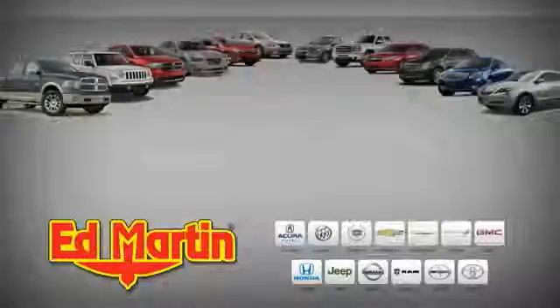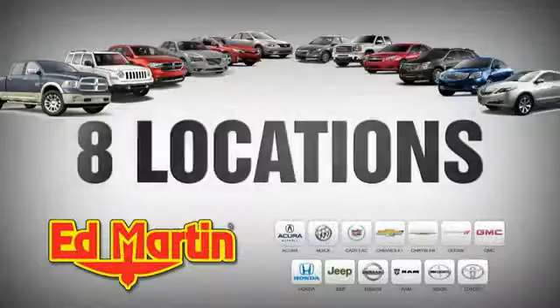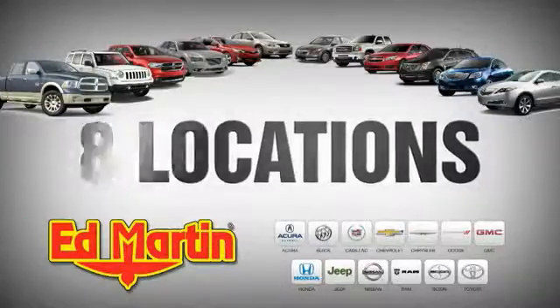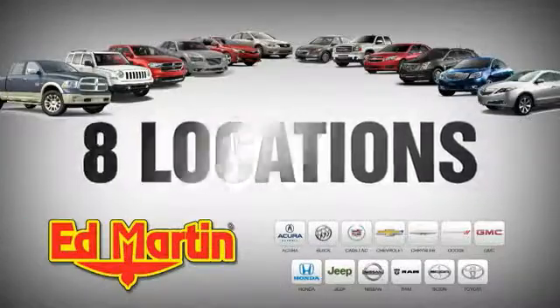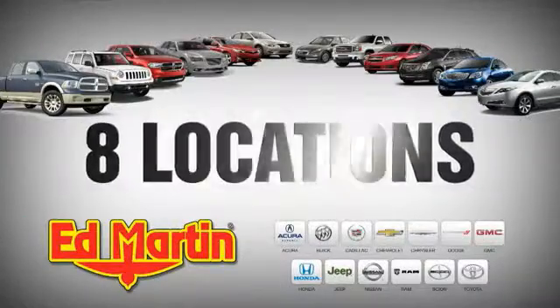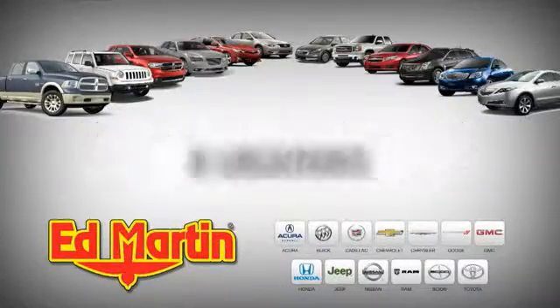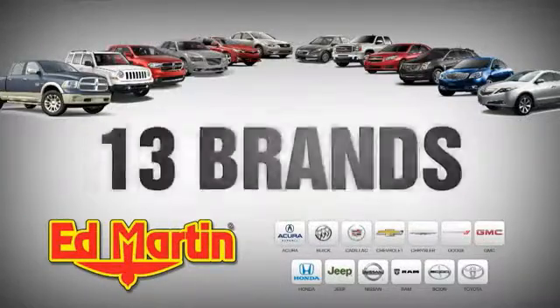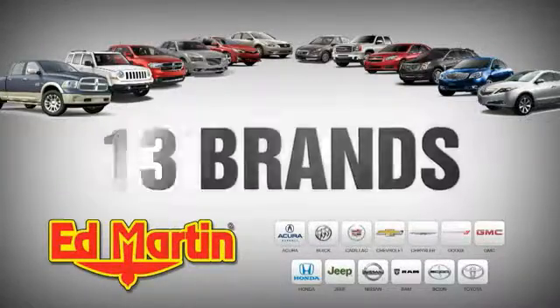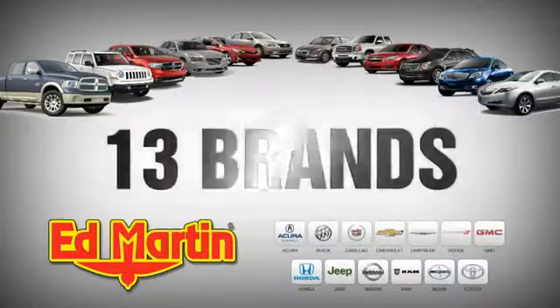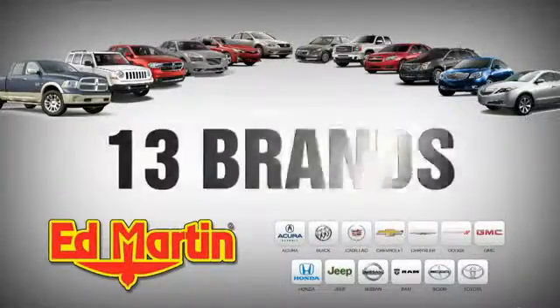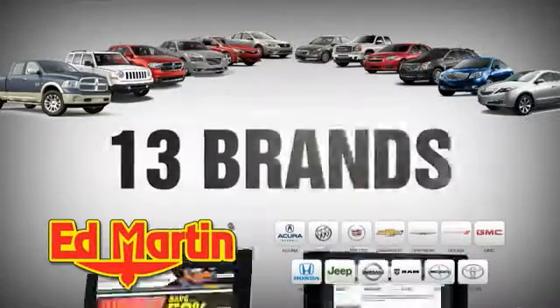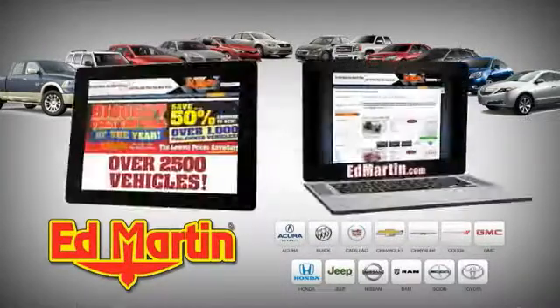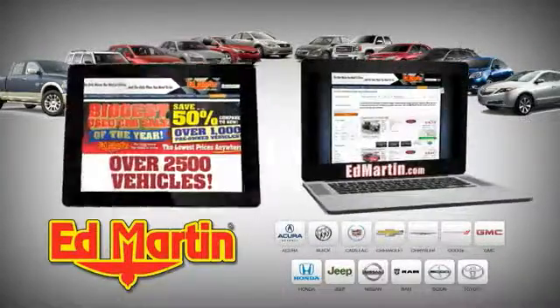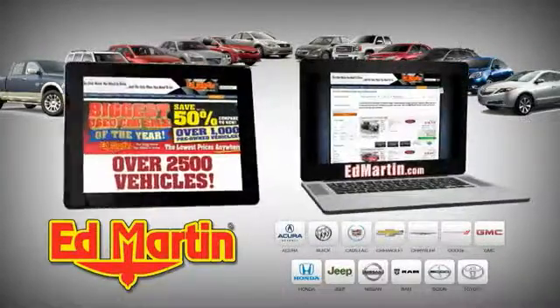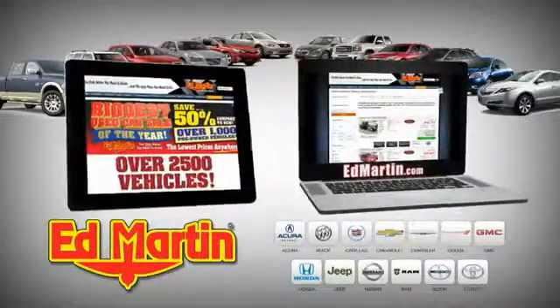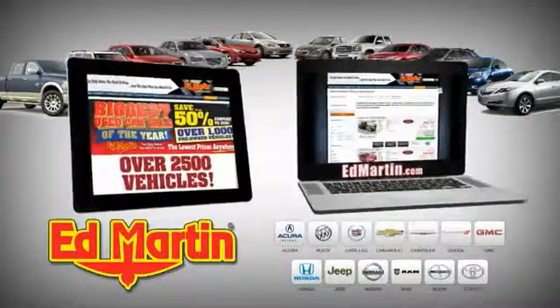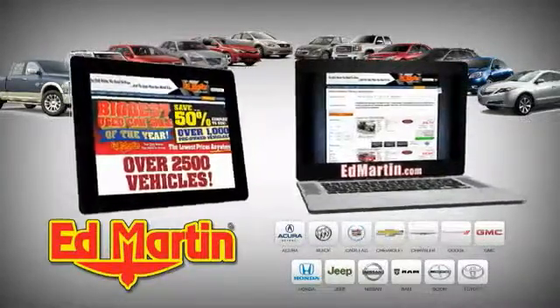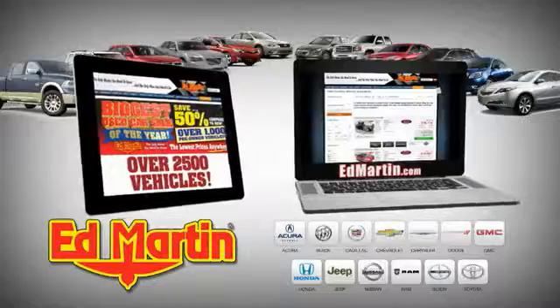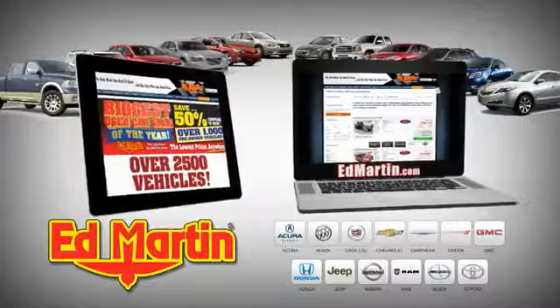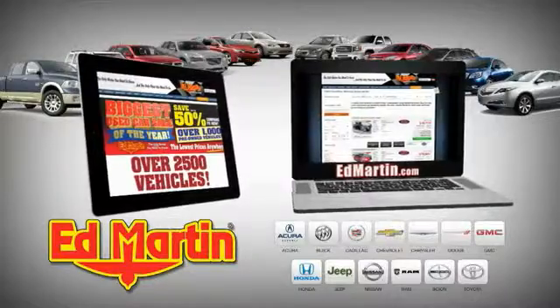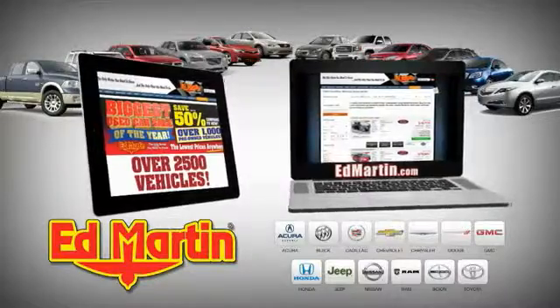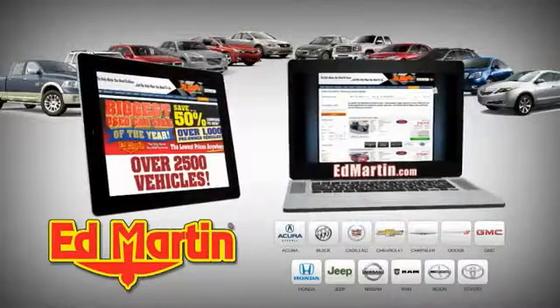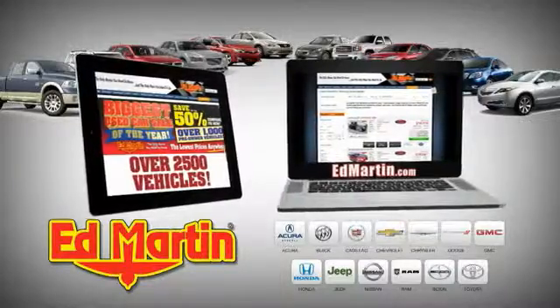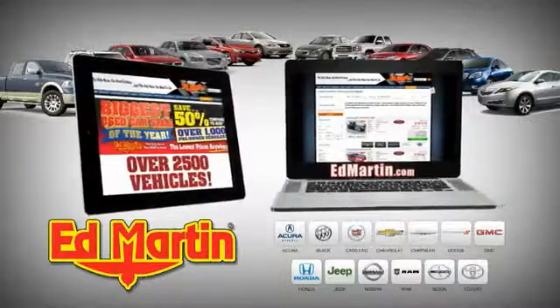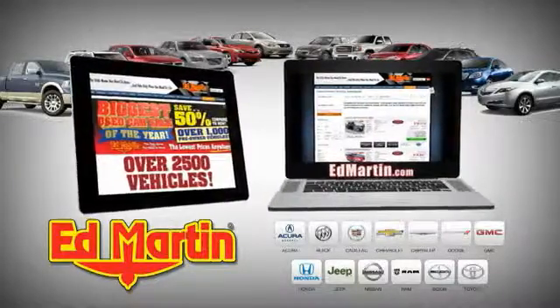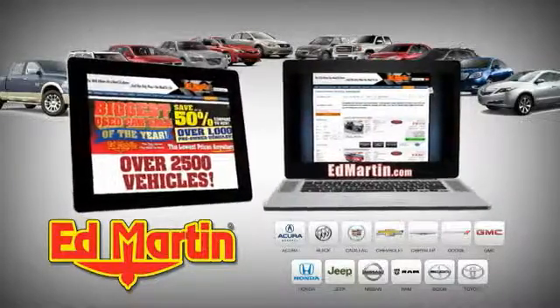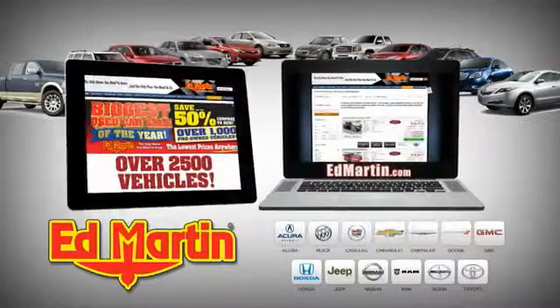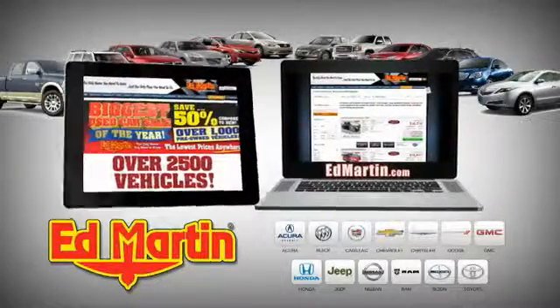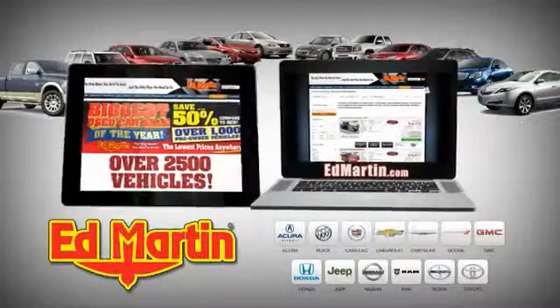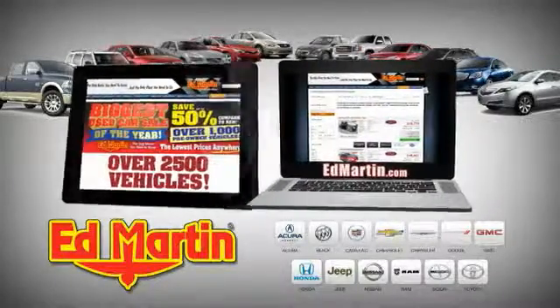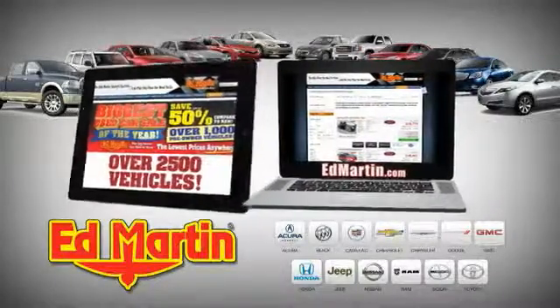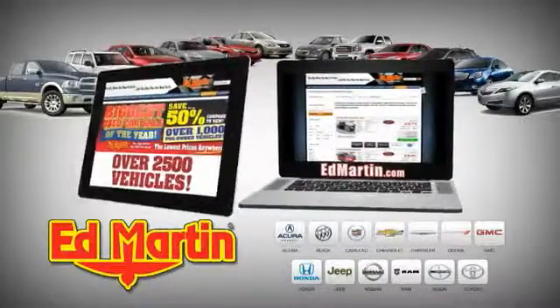Eight locations, 13 brands, over 2,500 new and used vehicles online at edmartin.com.